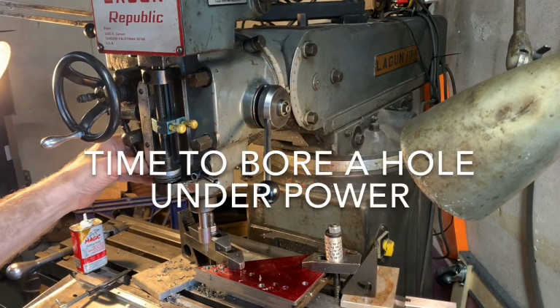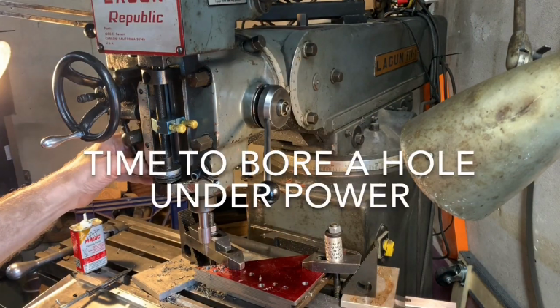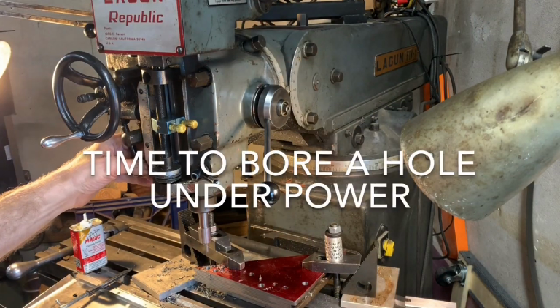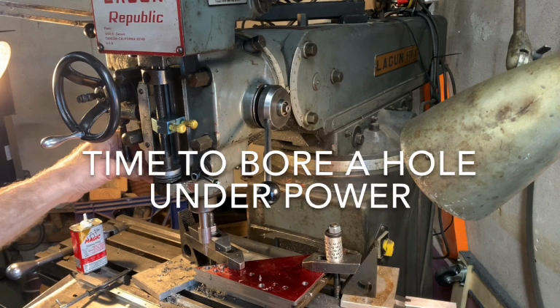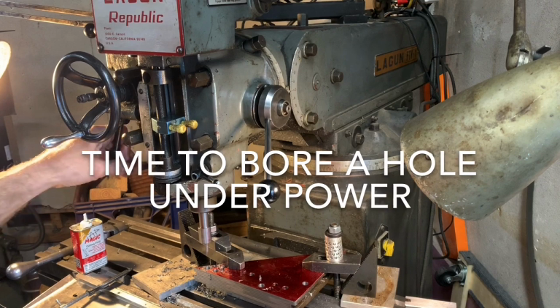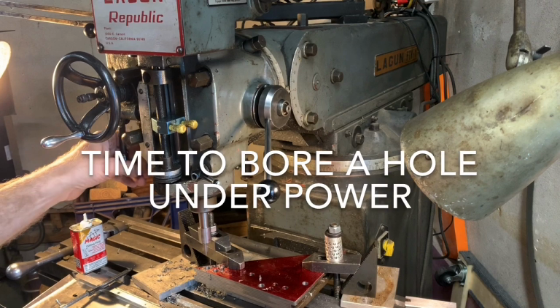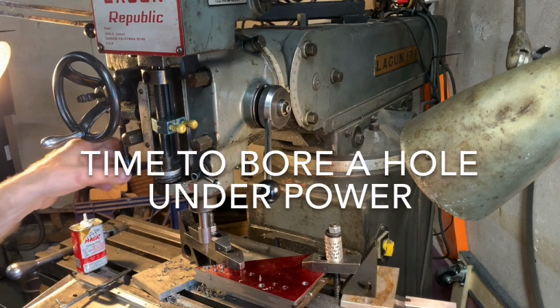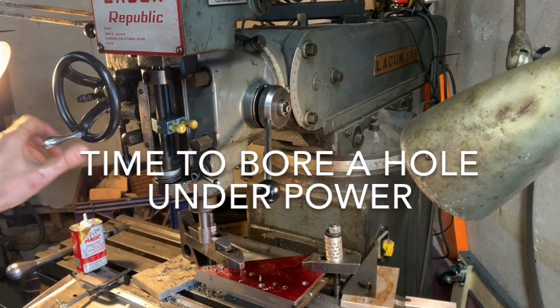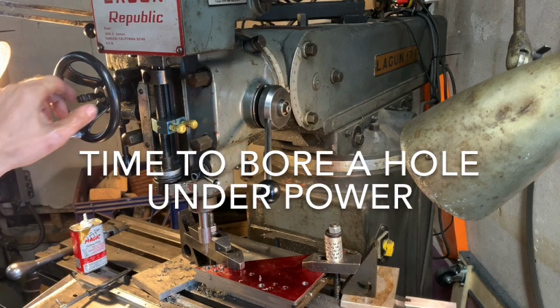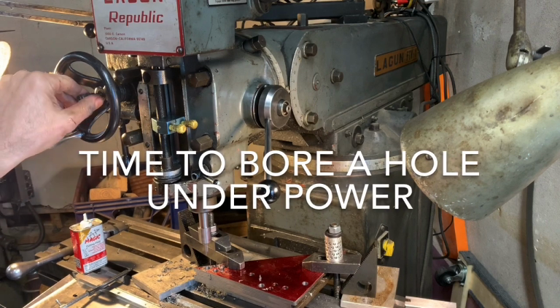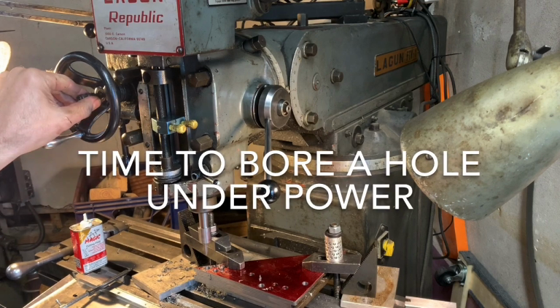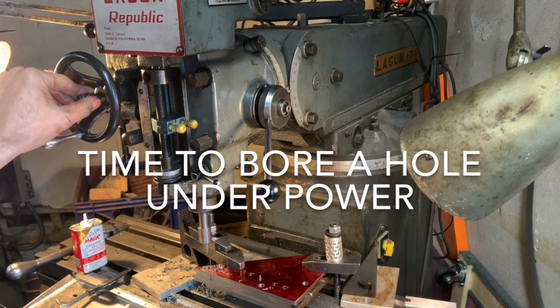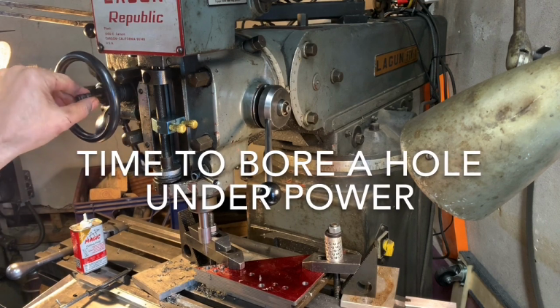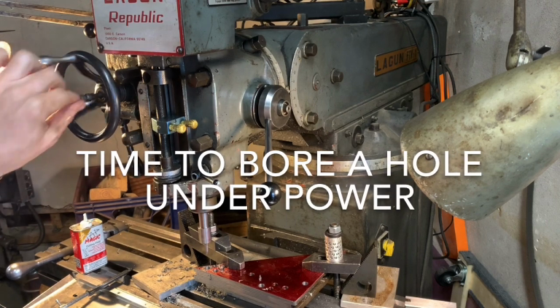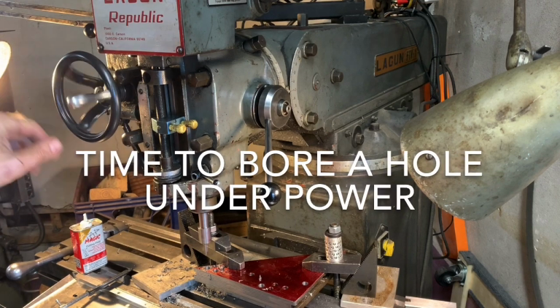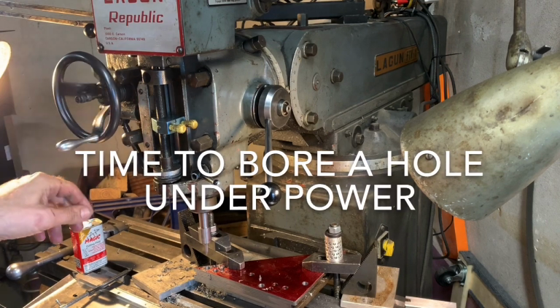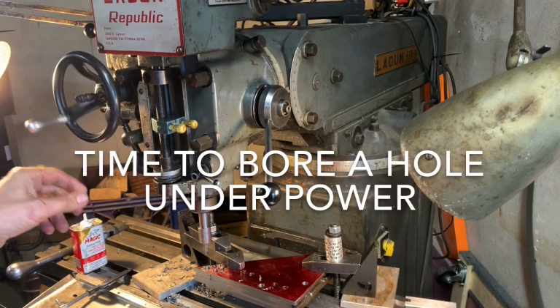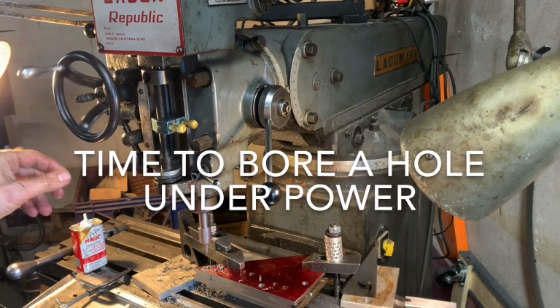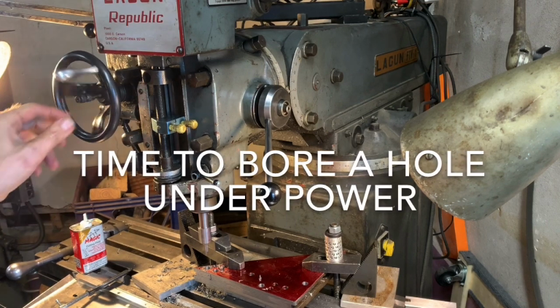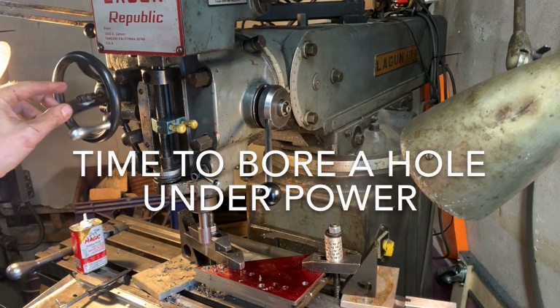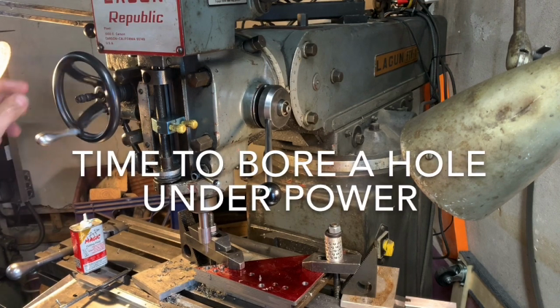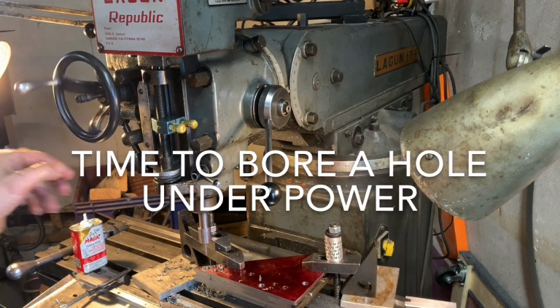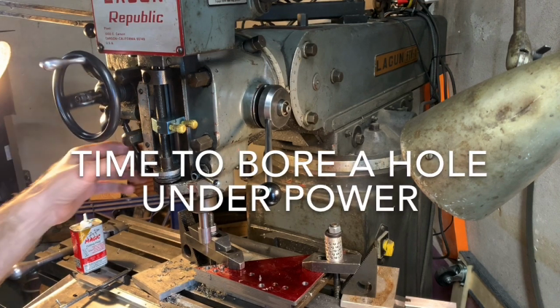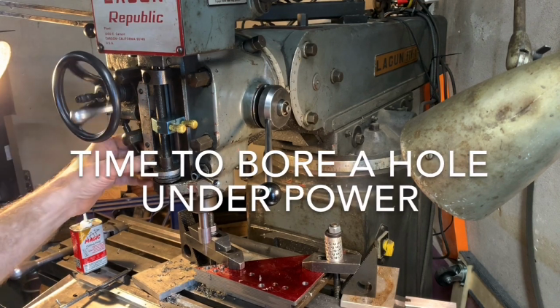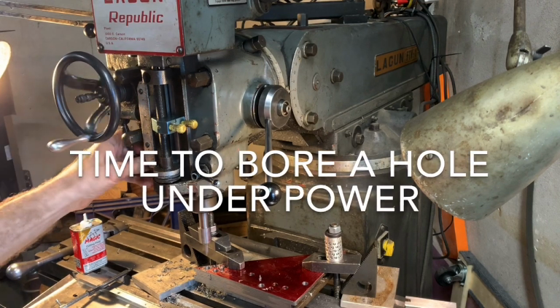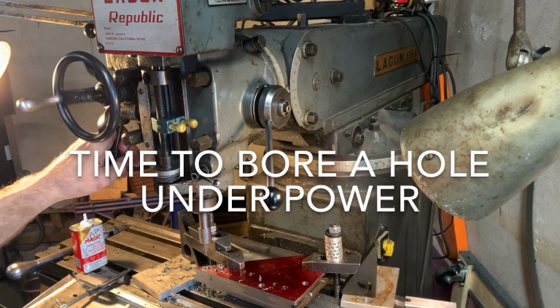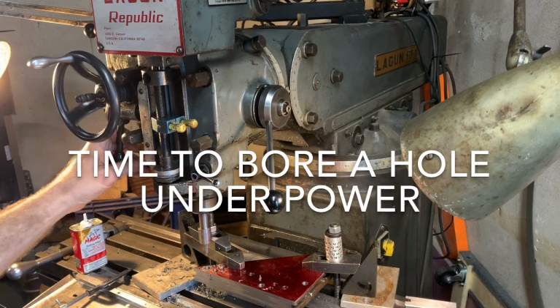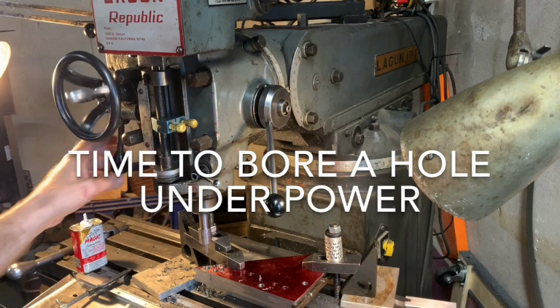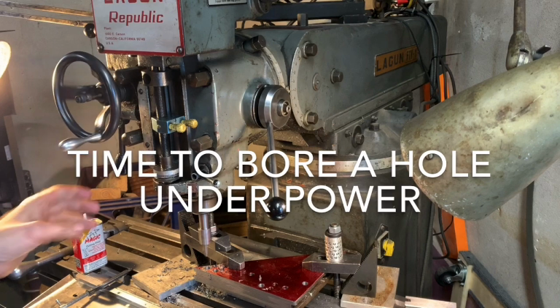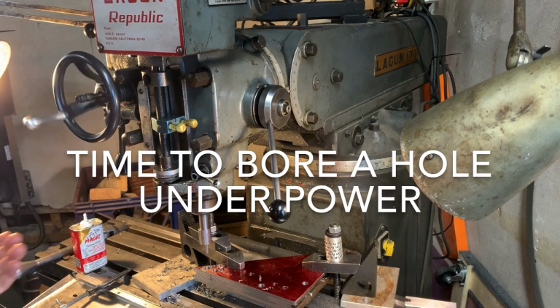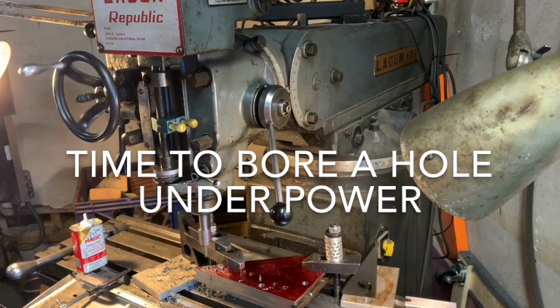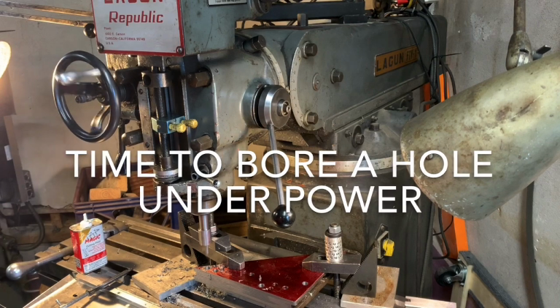Pull this lever and then you have to get into the dial. Okay, there we go.